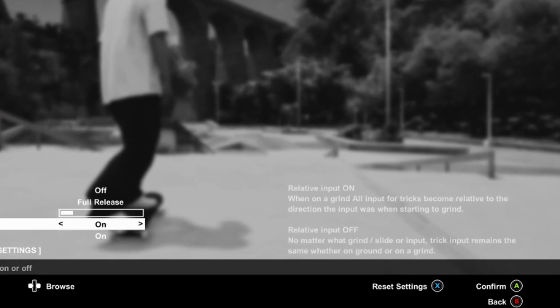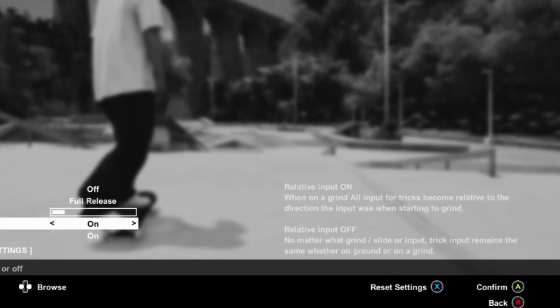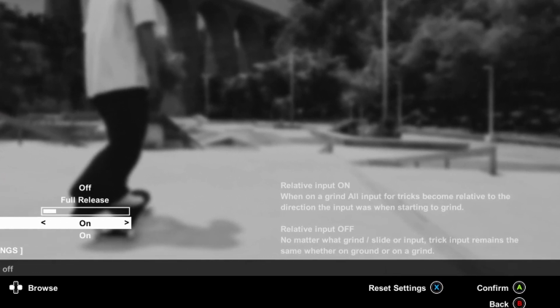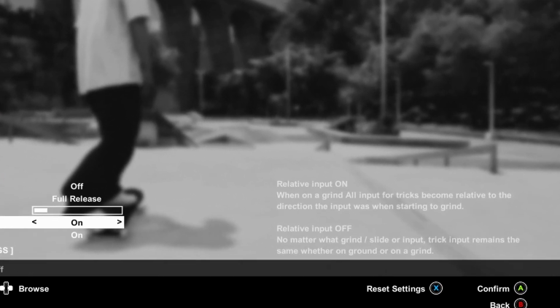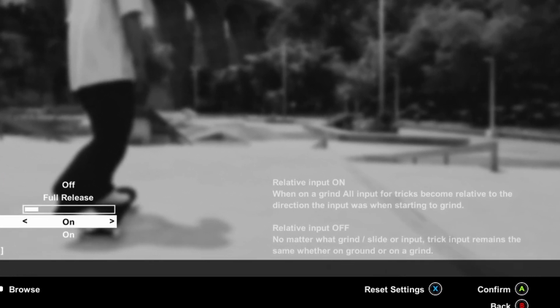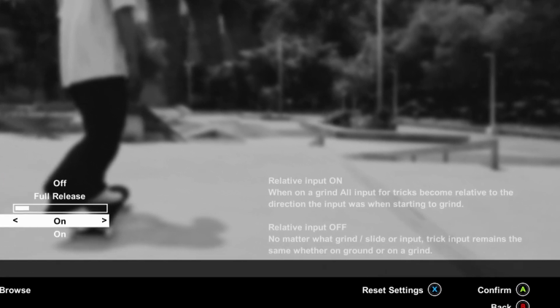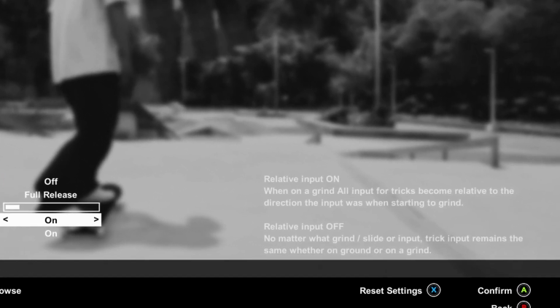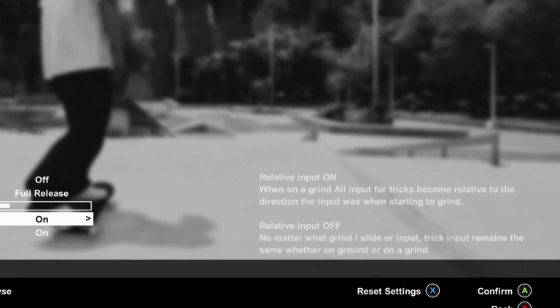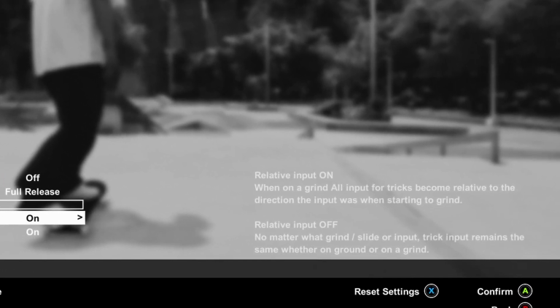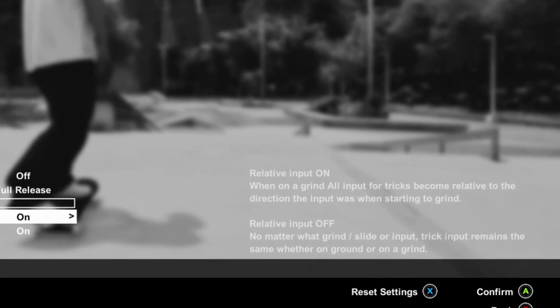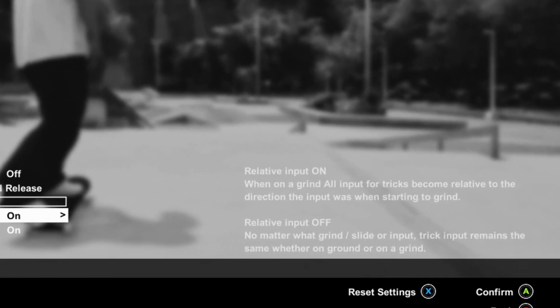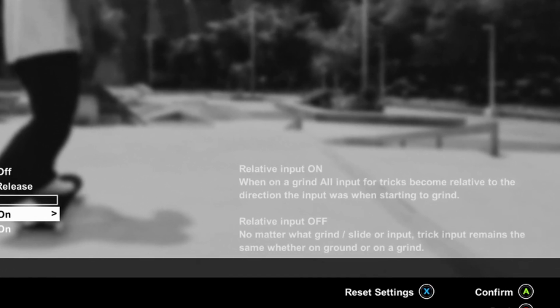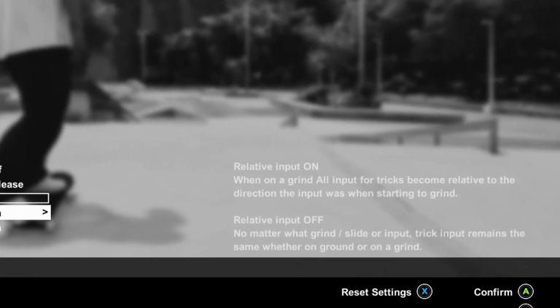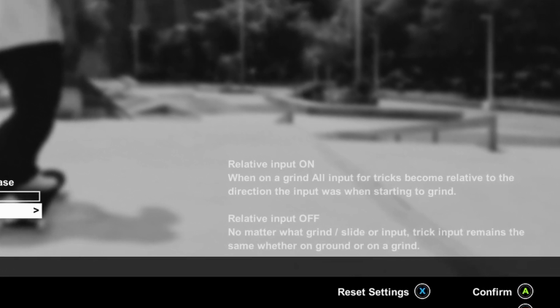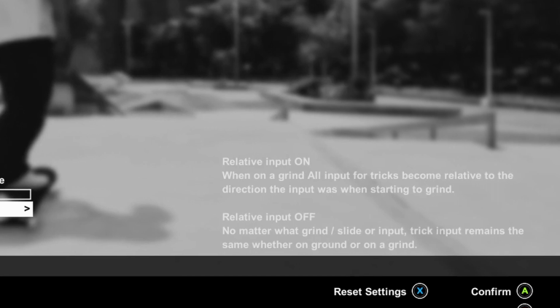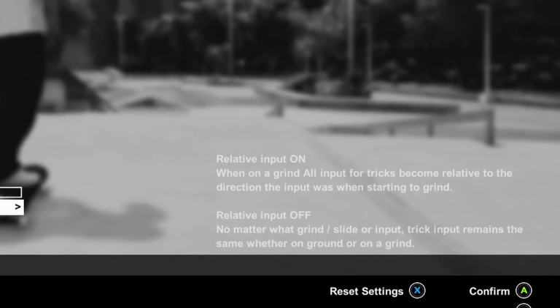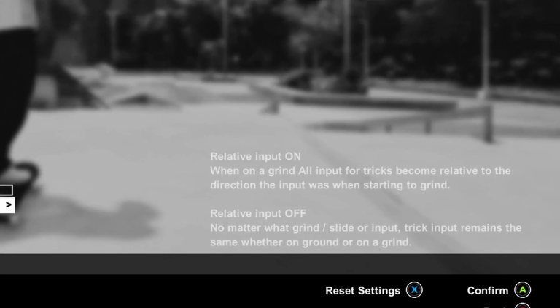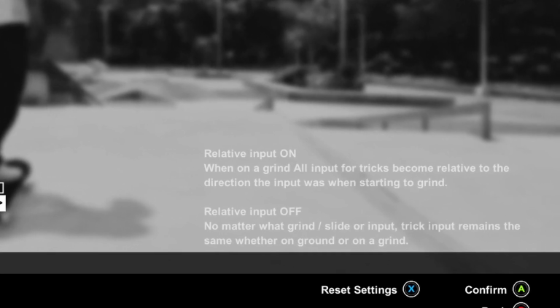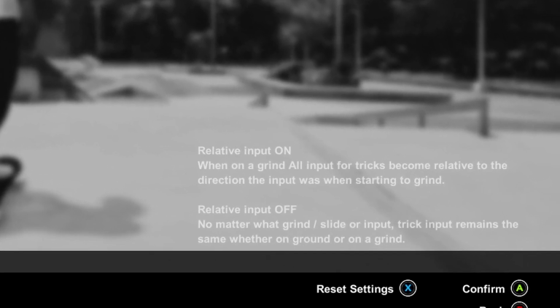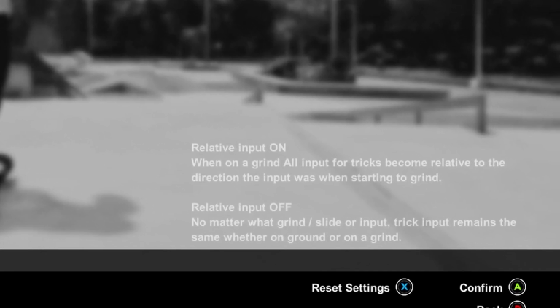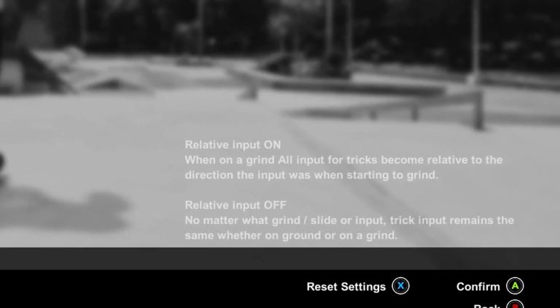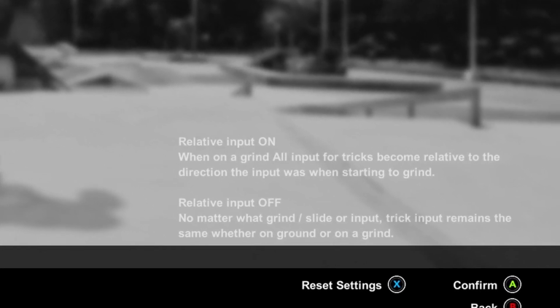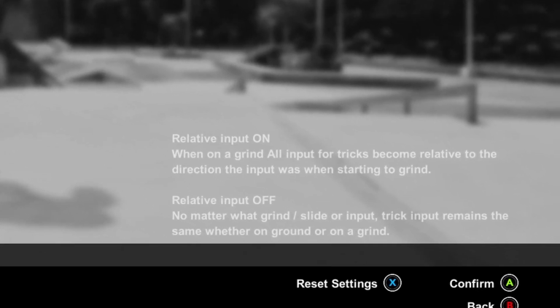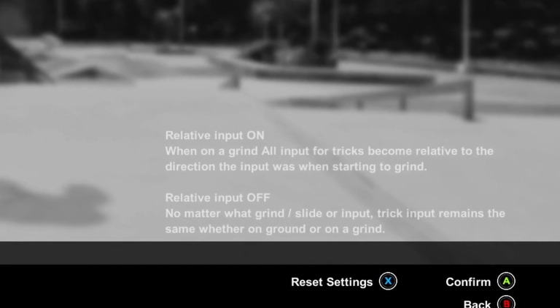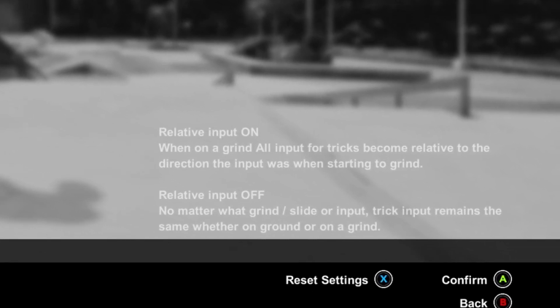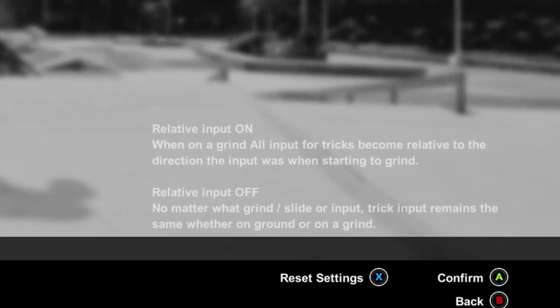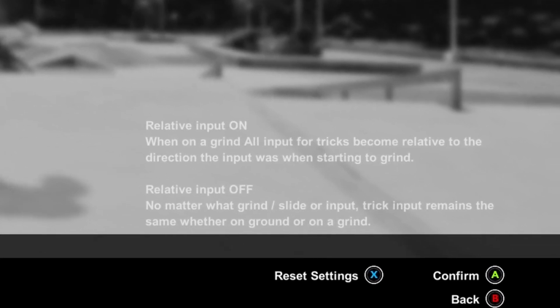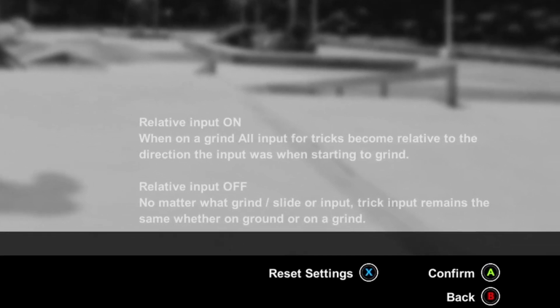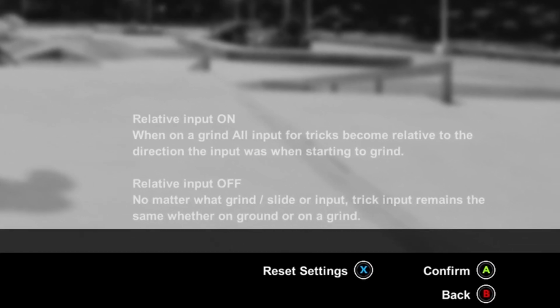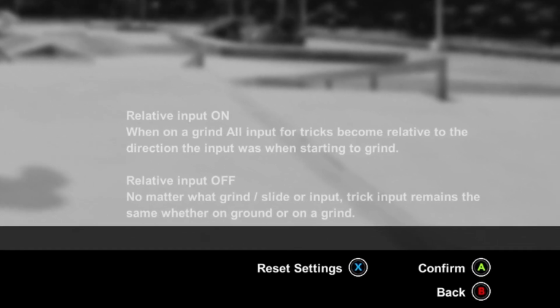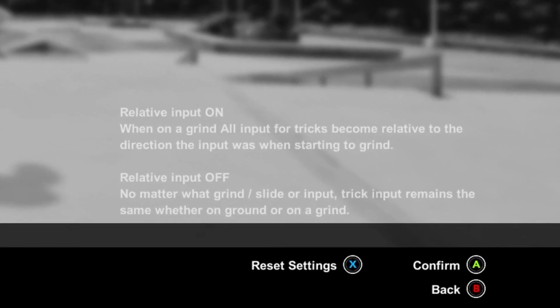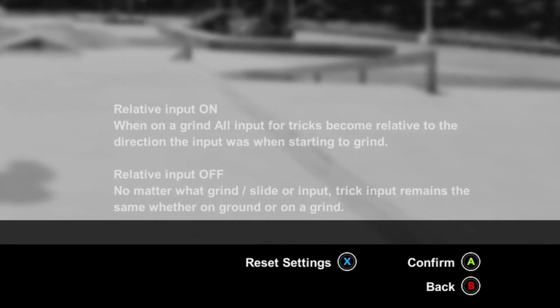But personally I learn better with visual demonstrations, so let's start with an example with trick relative inputs turned off.